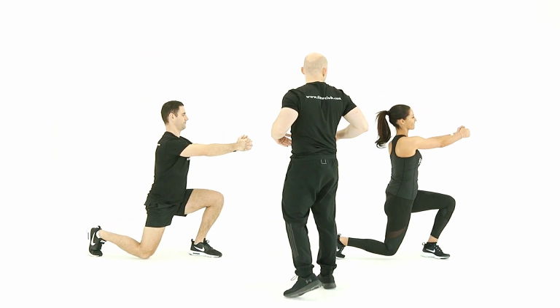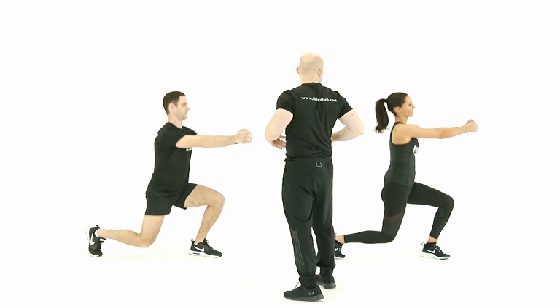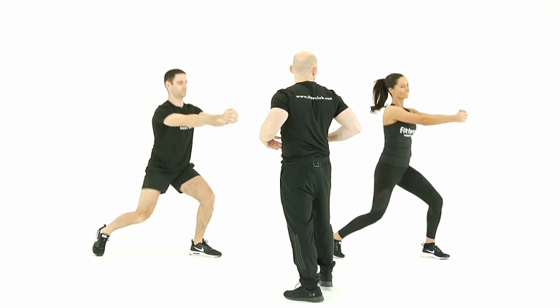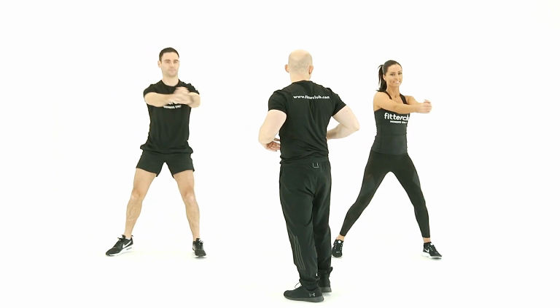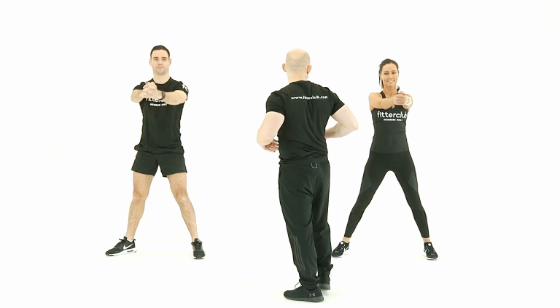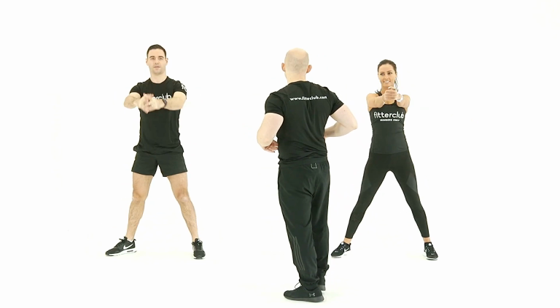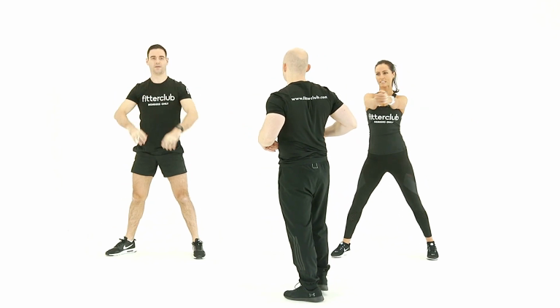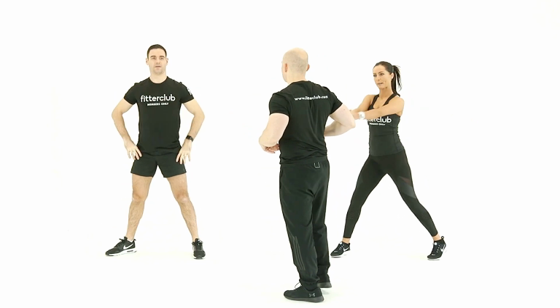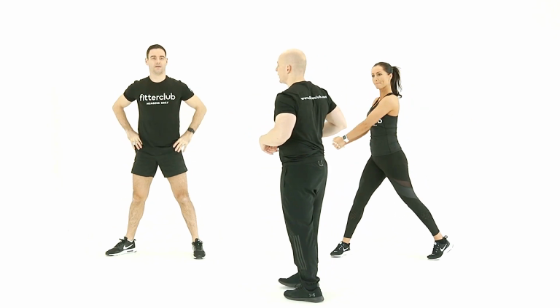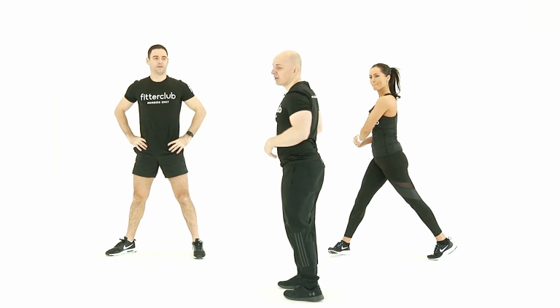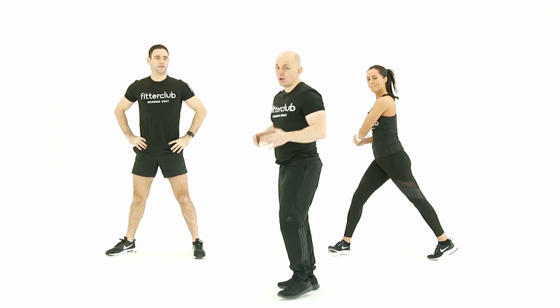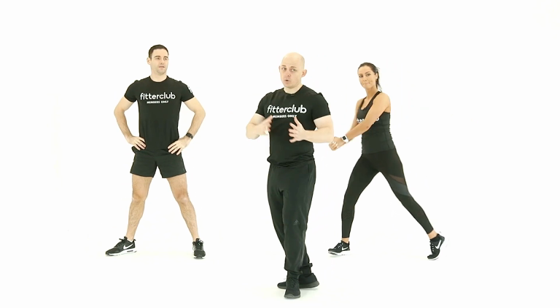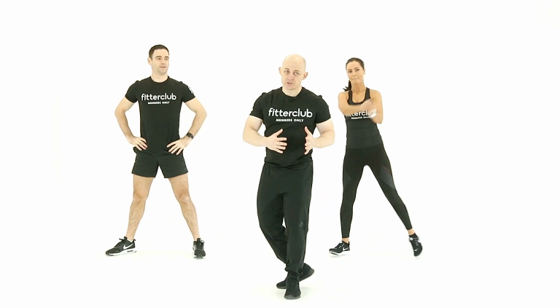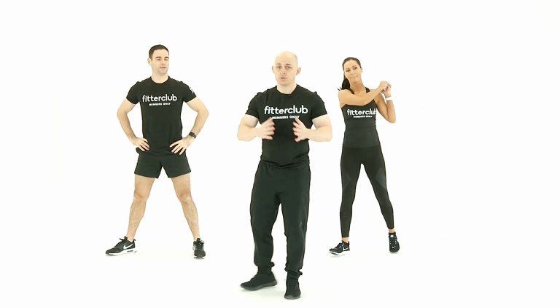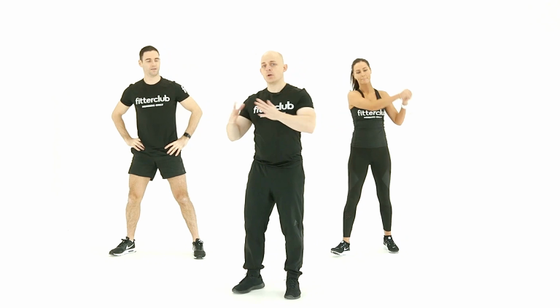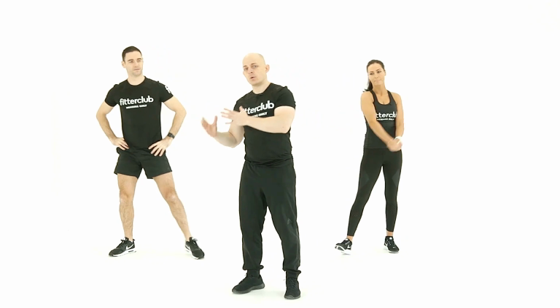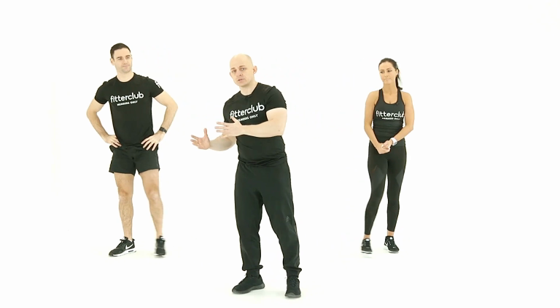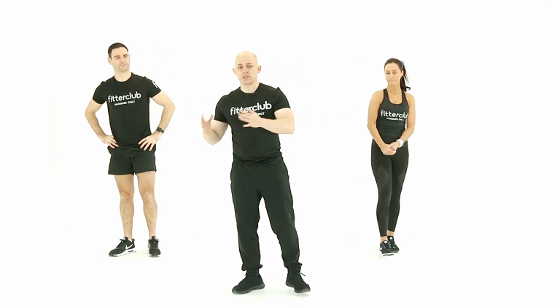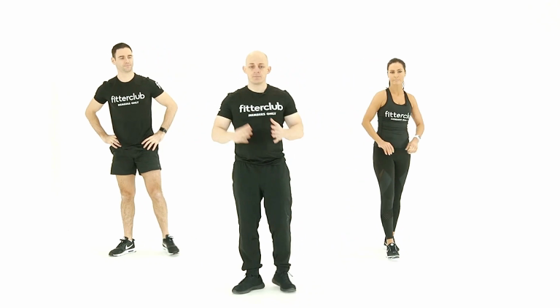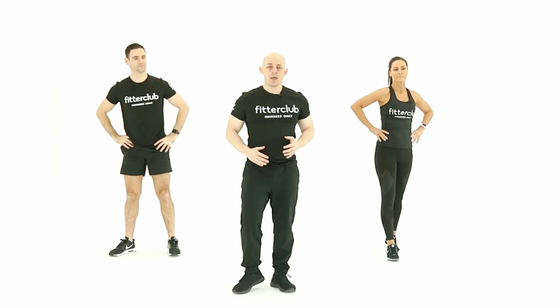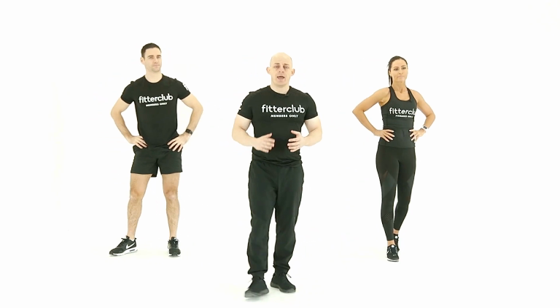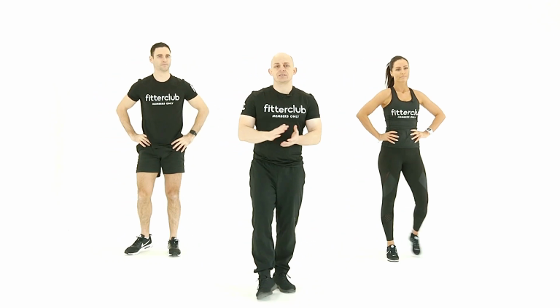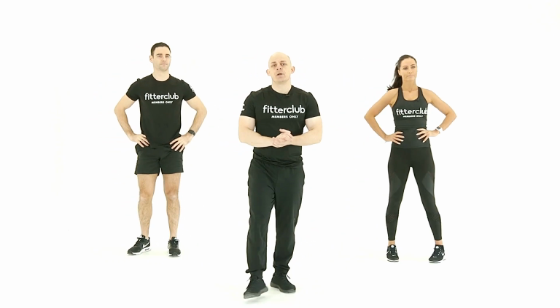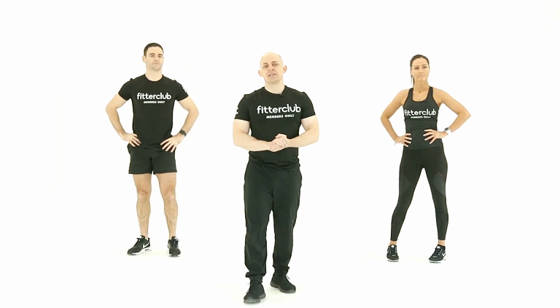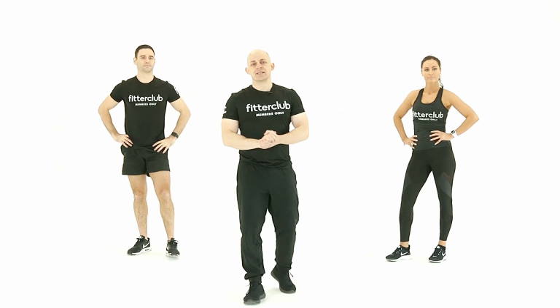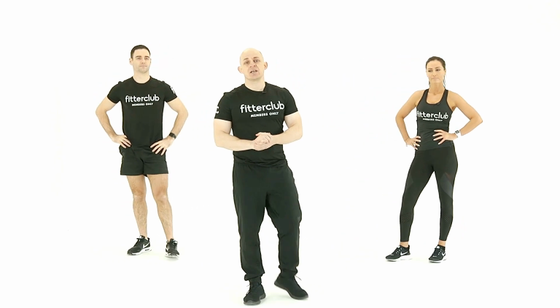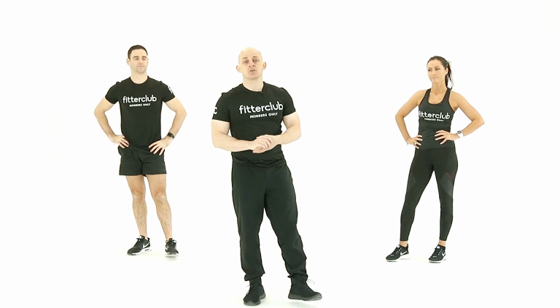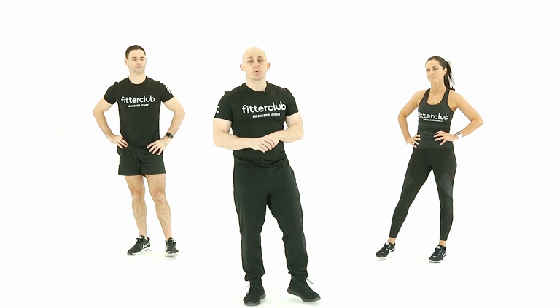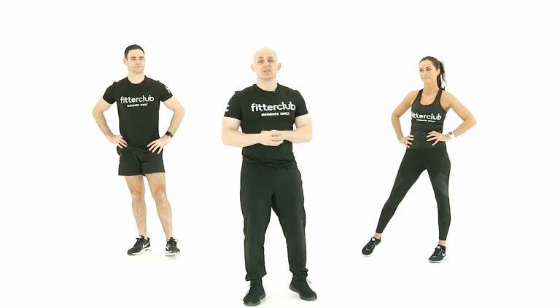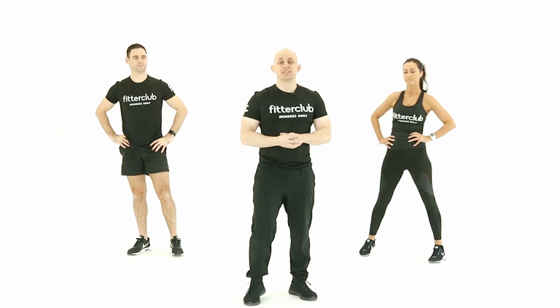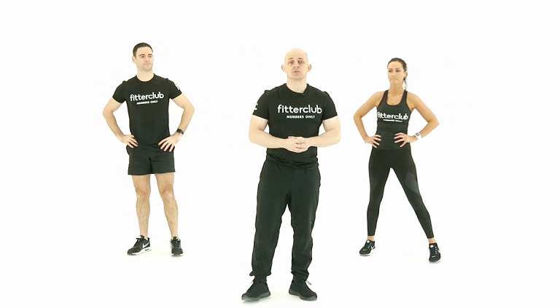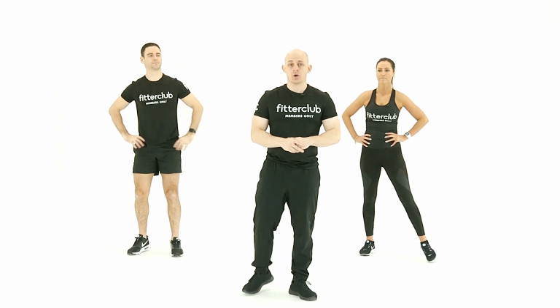That's the kind of speed we want to be going at — one, two, one, two. Excellent mobility exercise: cross-body rotational chop.